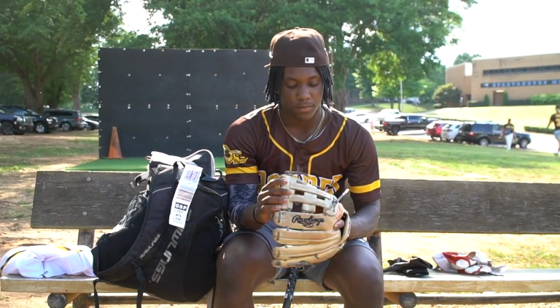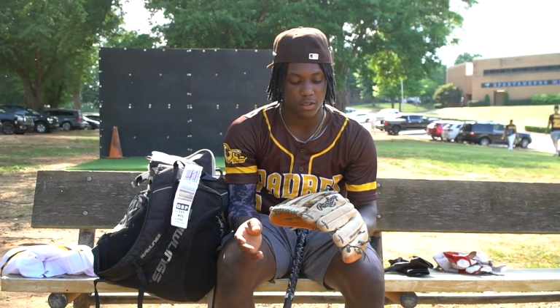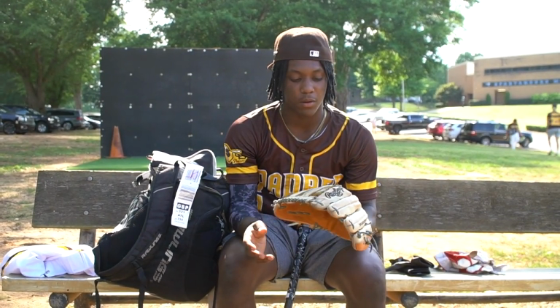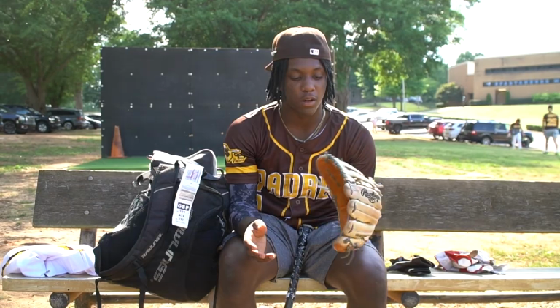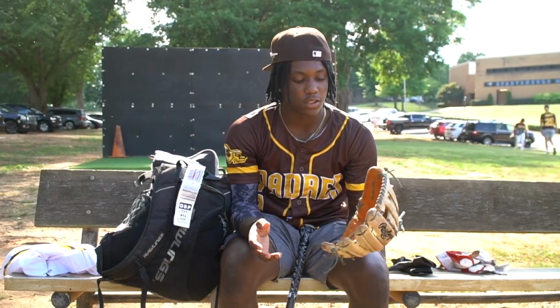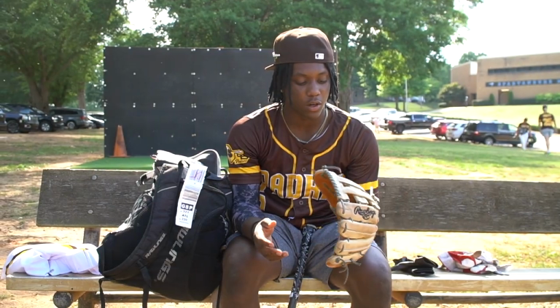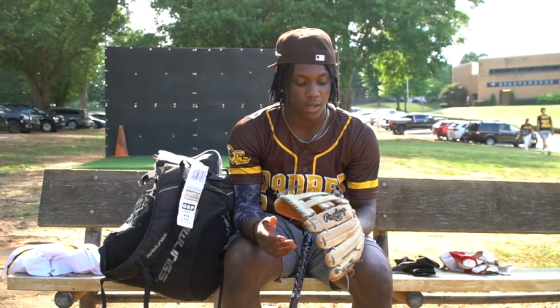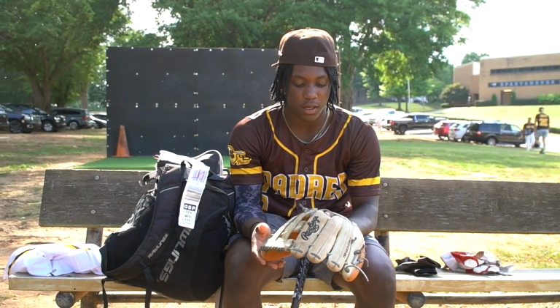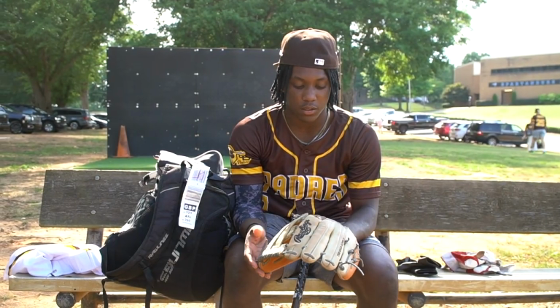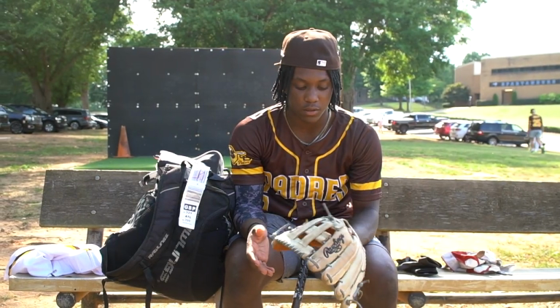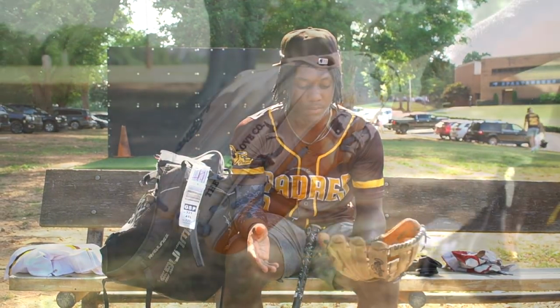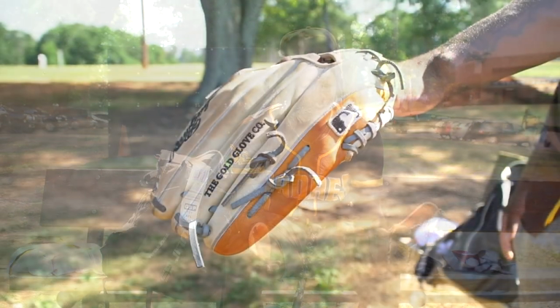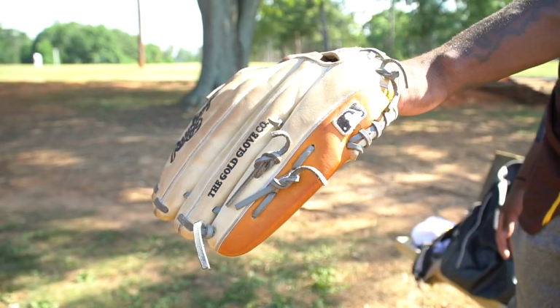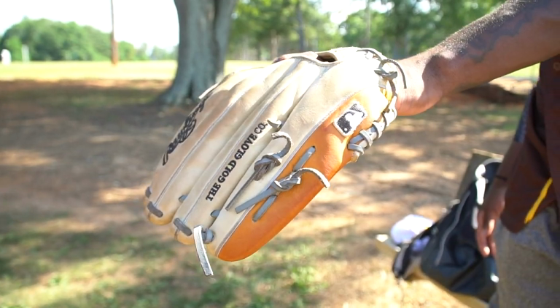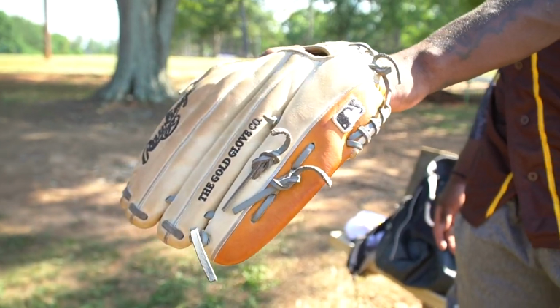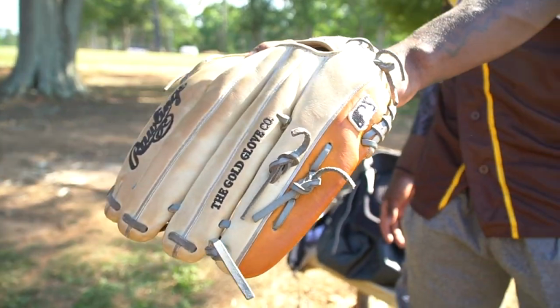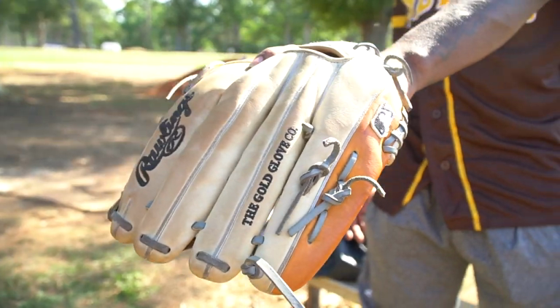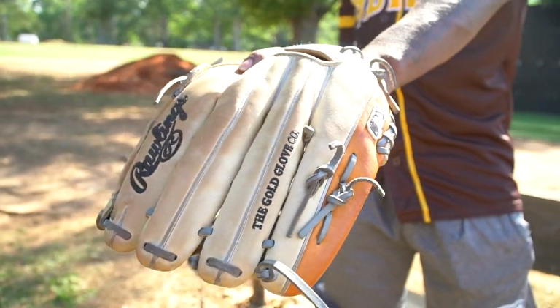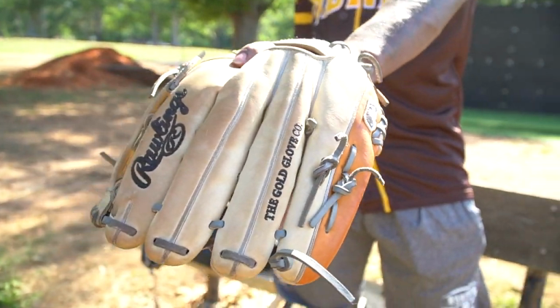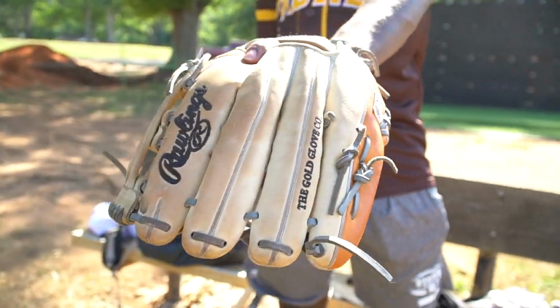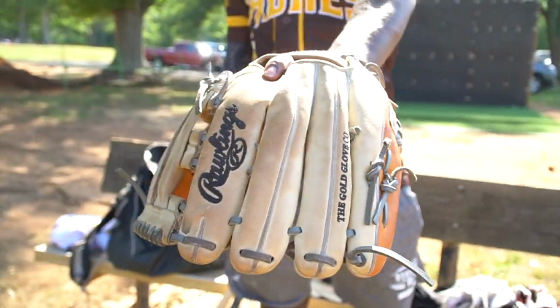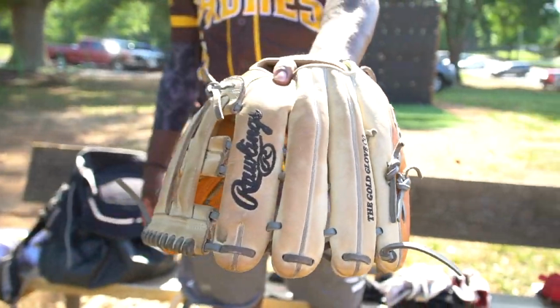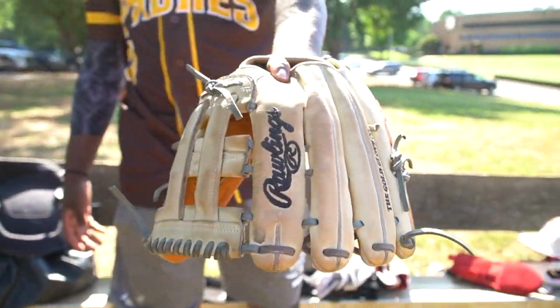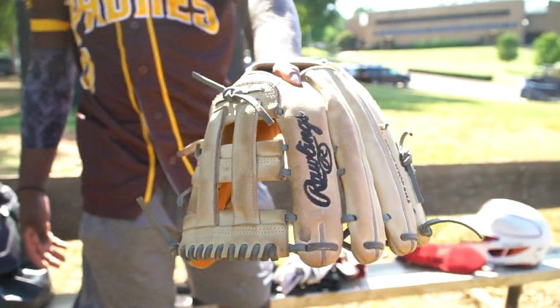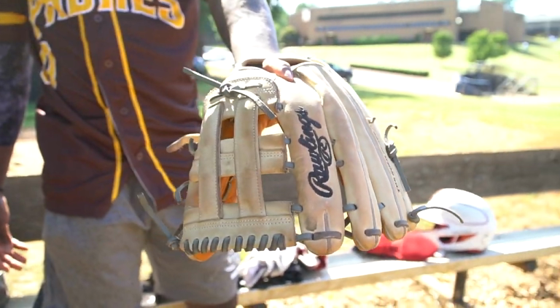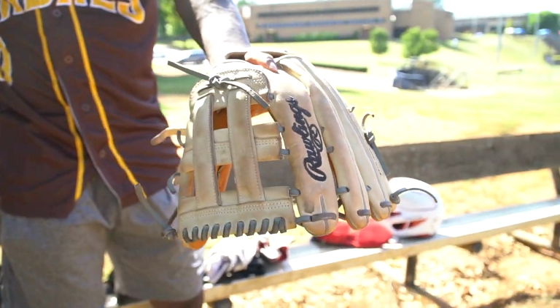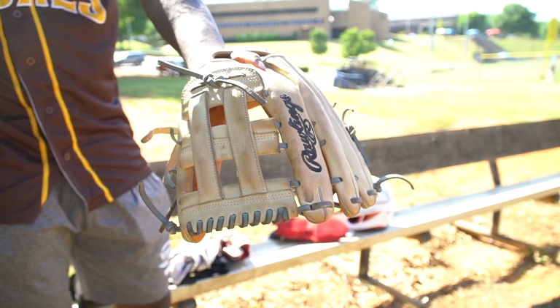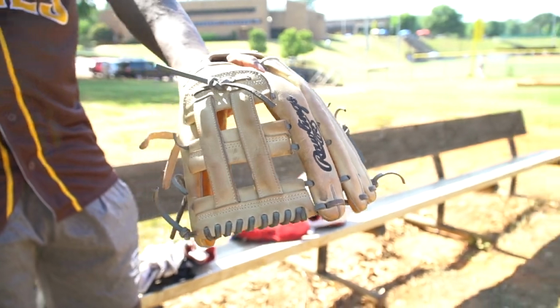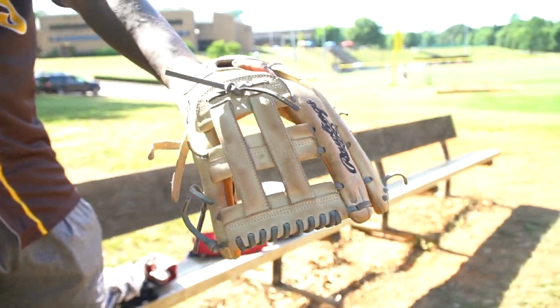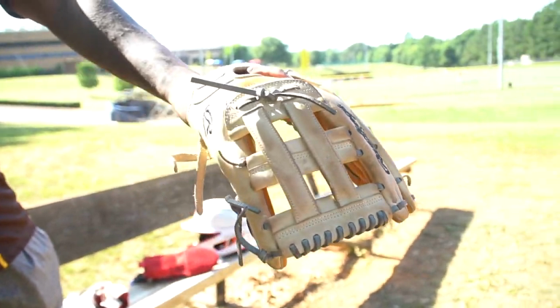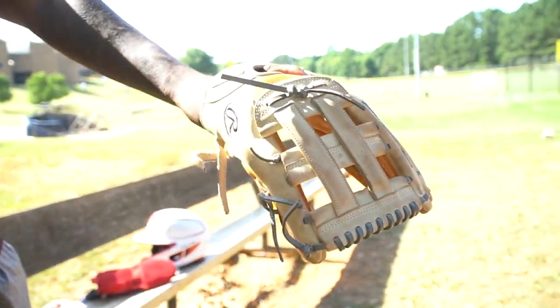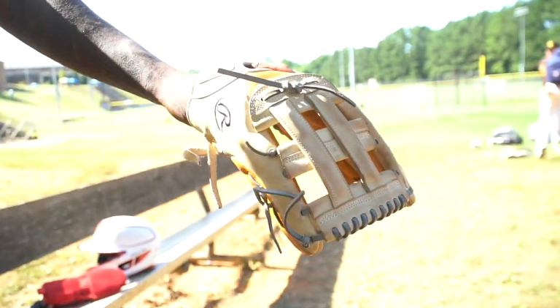This is my Rawlings part of the high glove. I love this because it's easier to break in, and it's a 12 and a half.